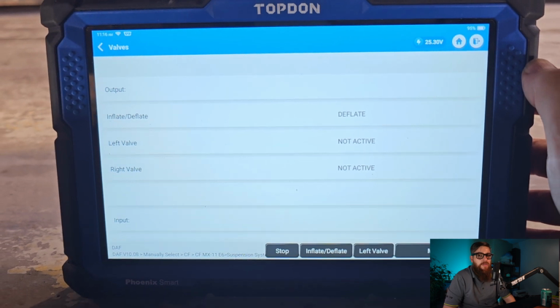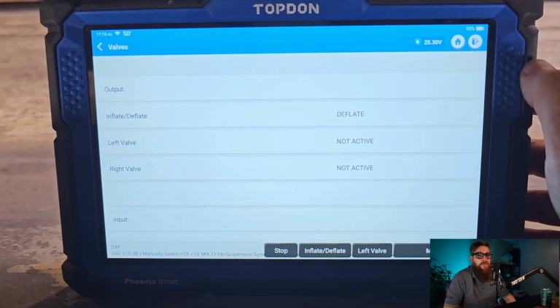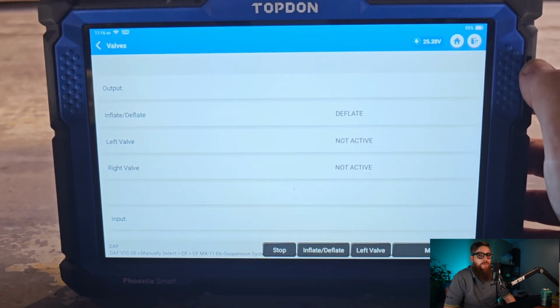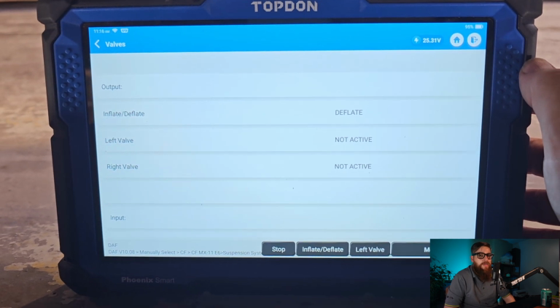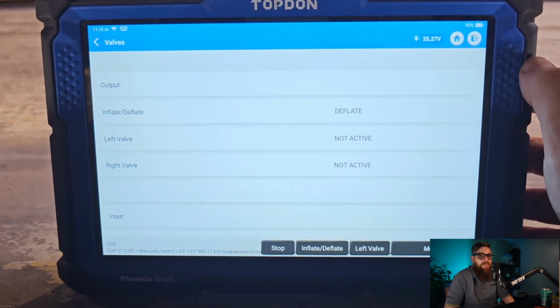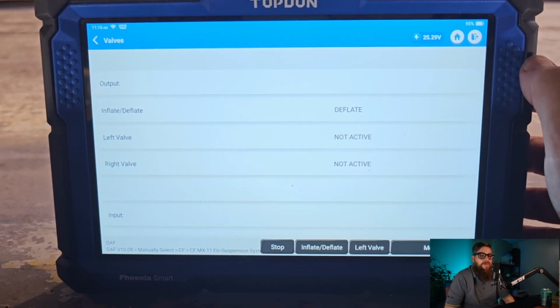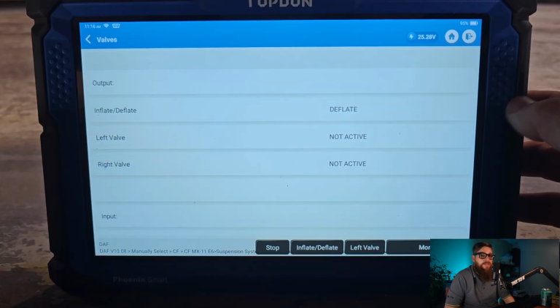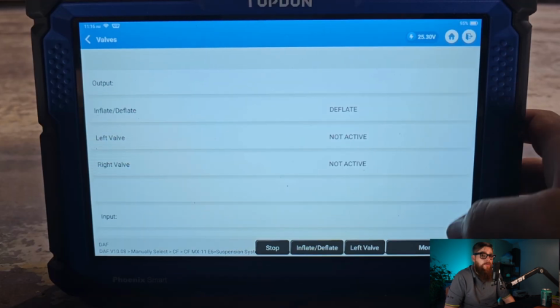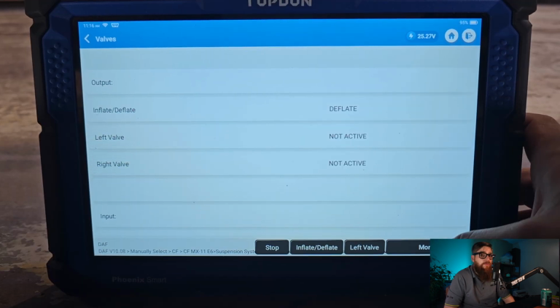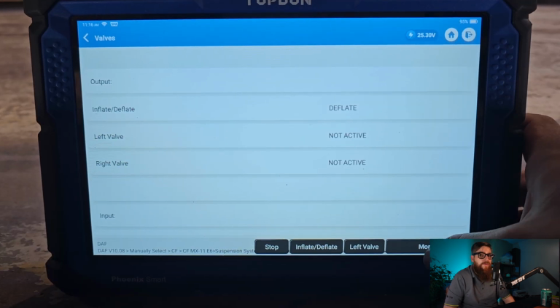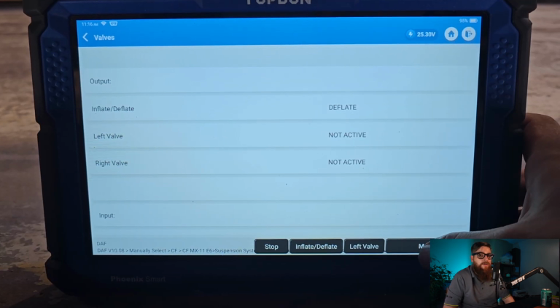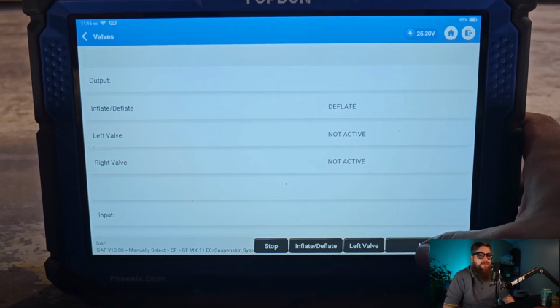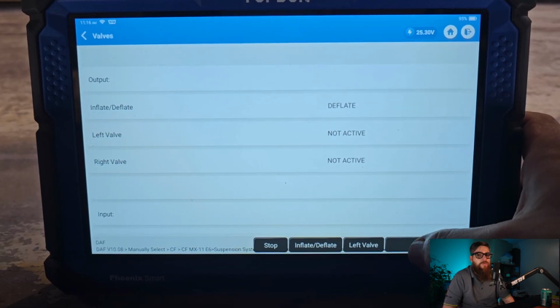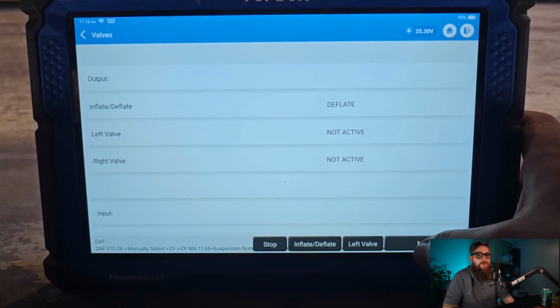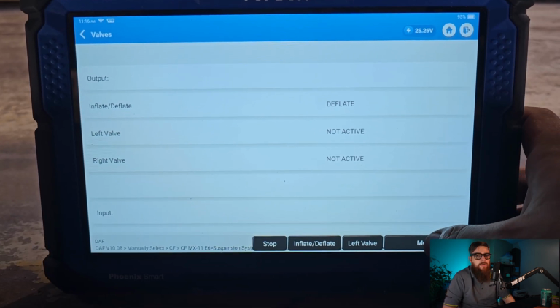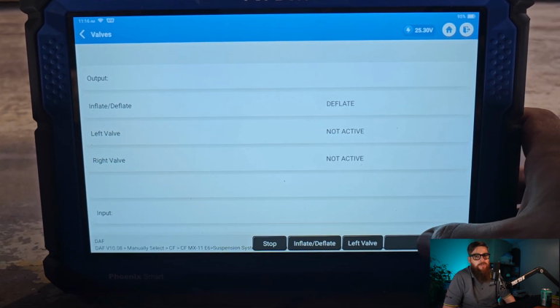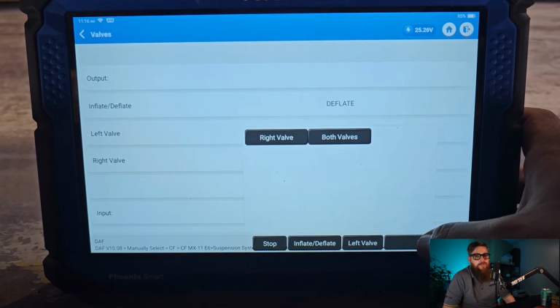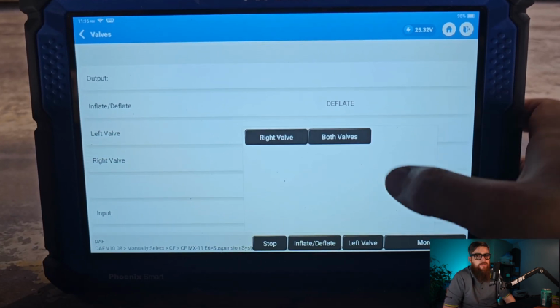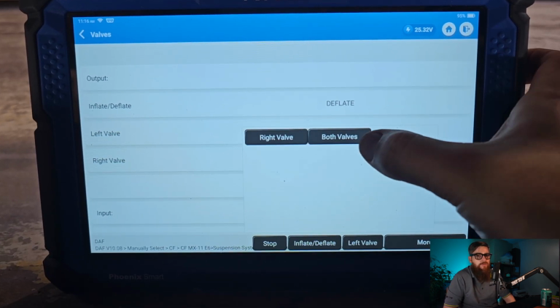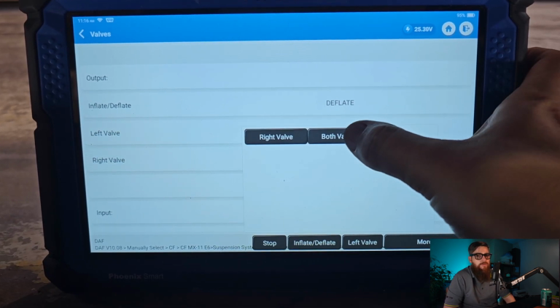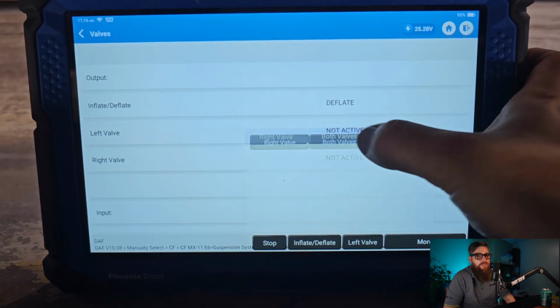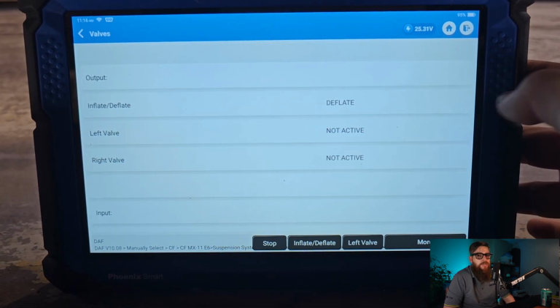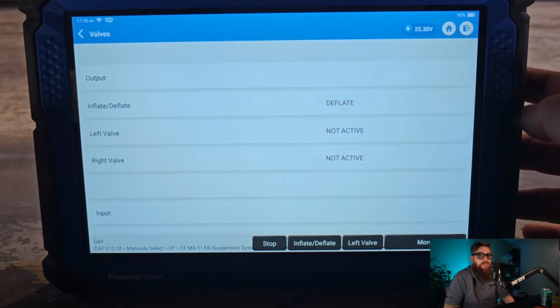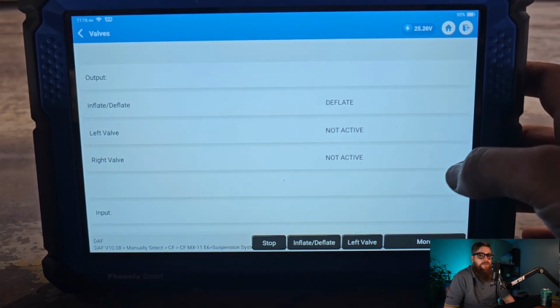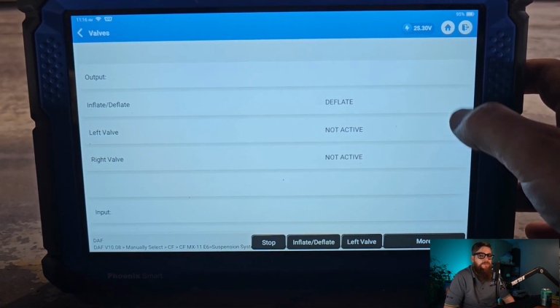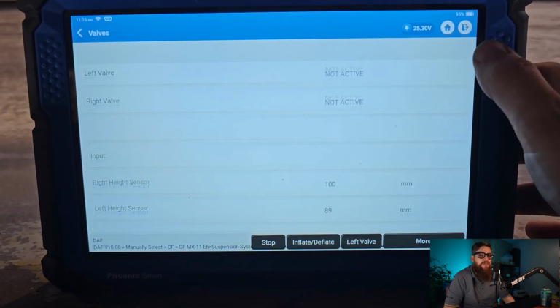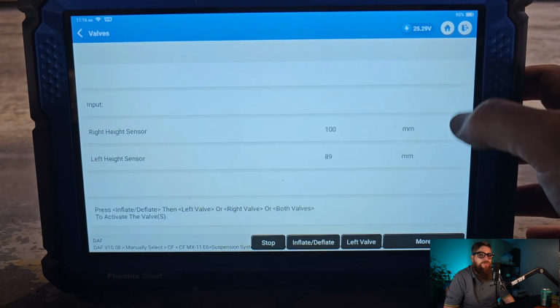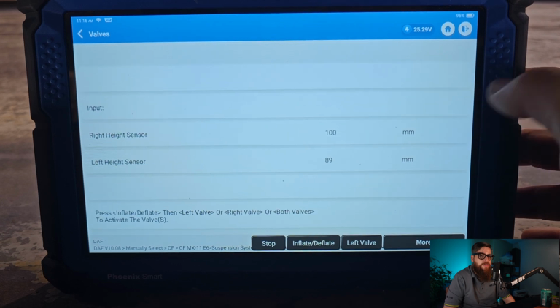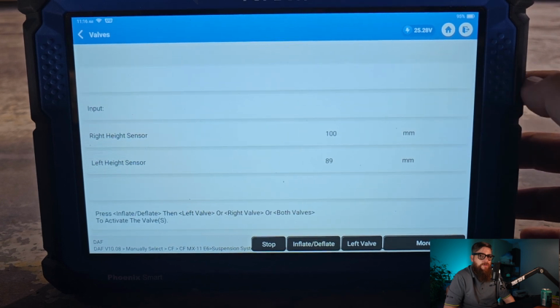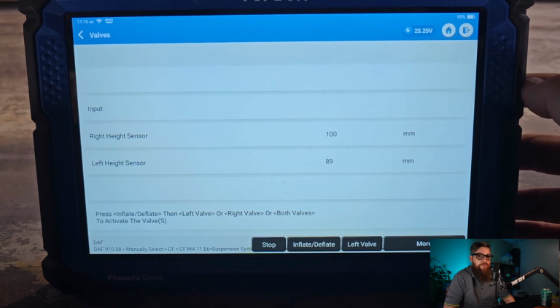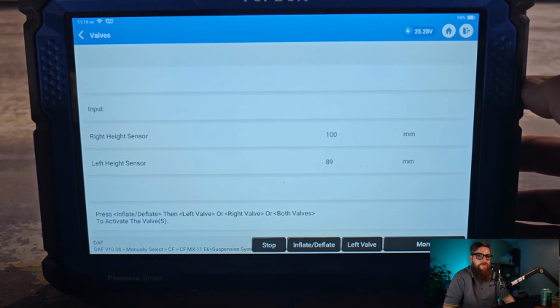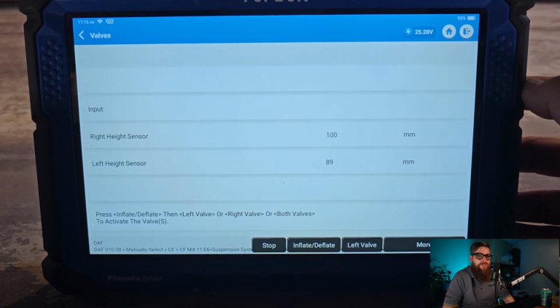By activating both valves, we can monitor the movements and check for the correct operation.